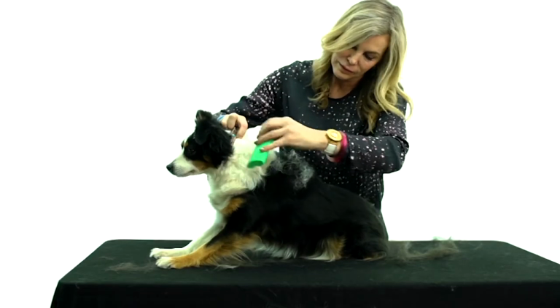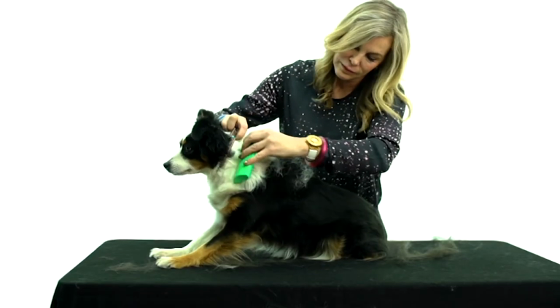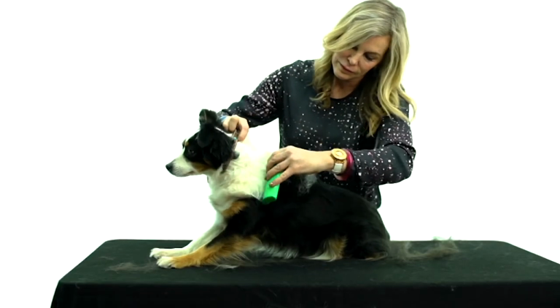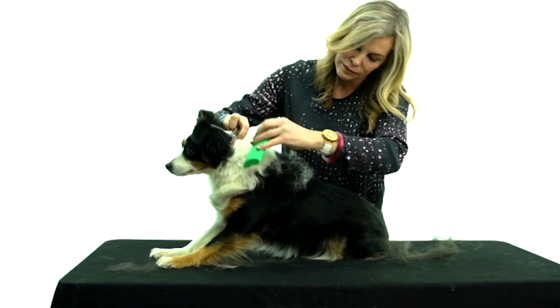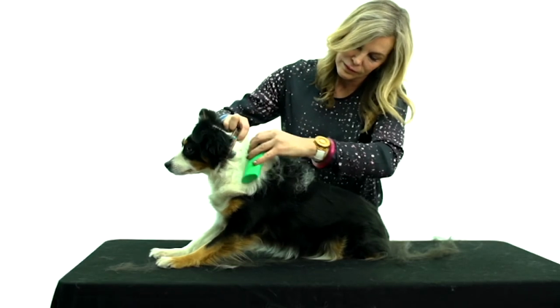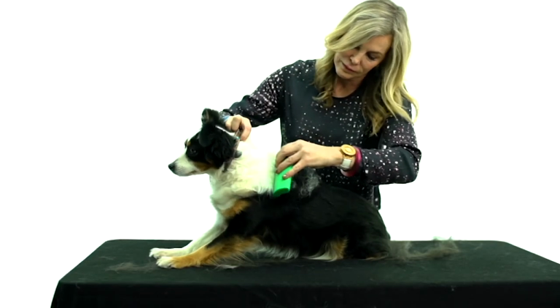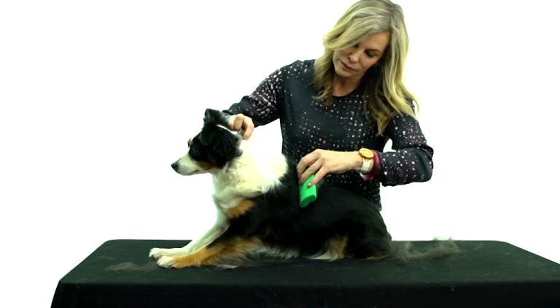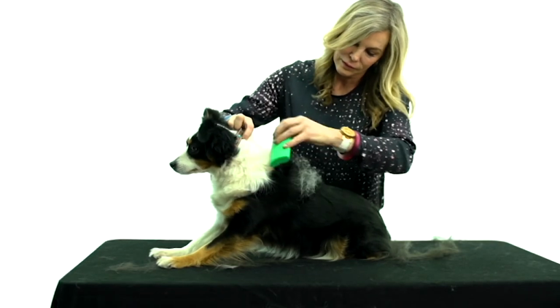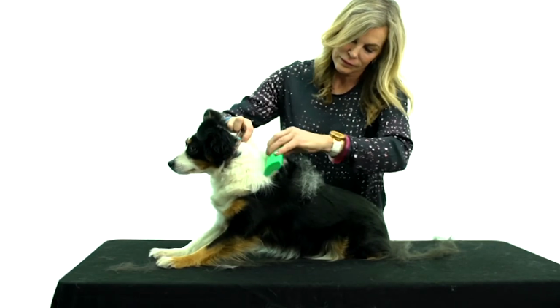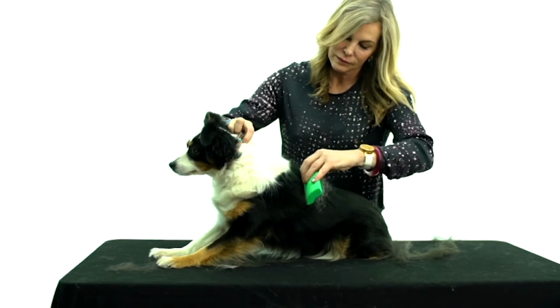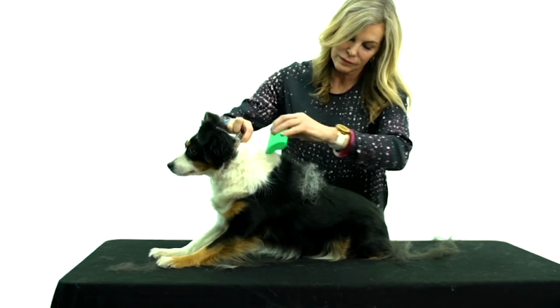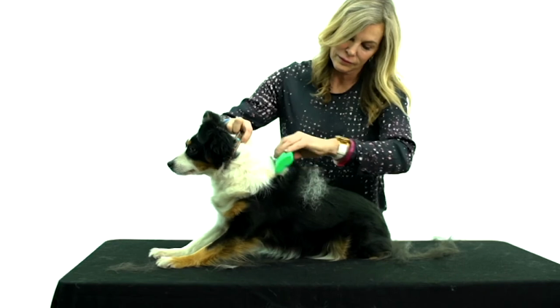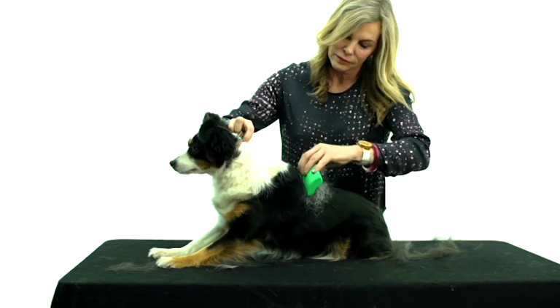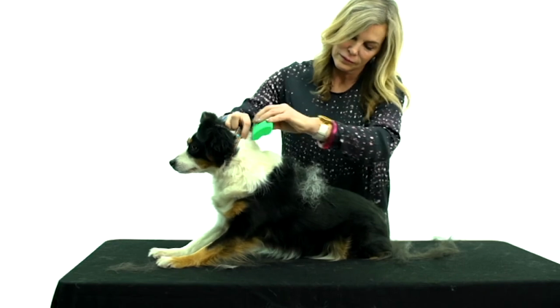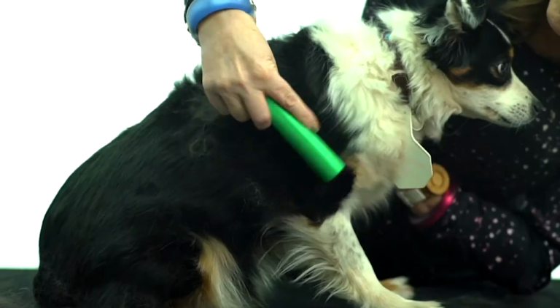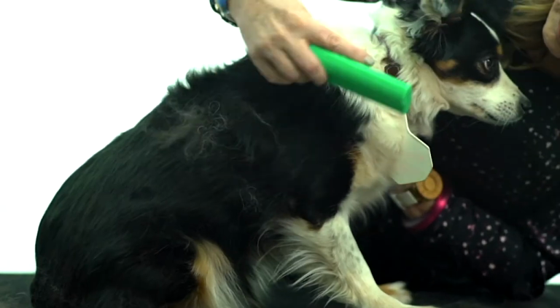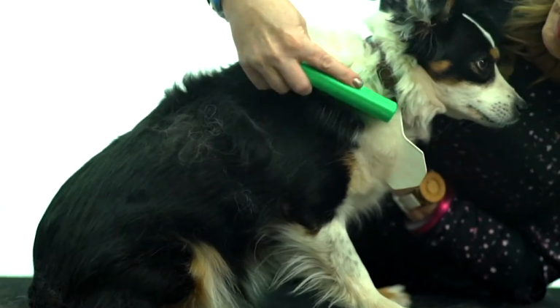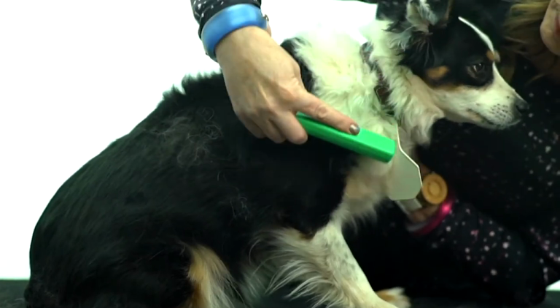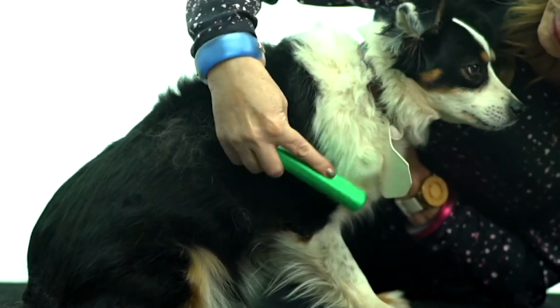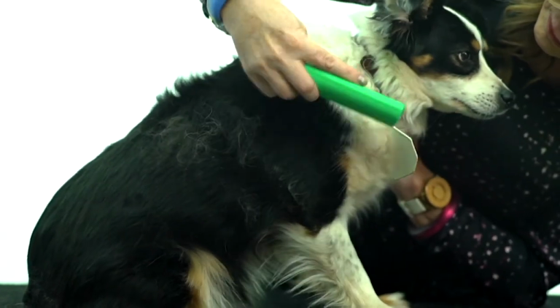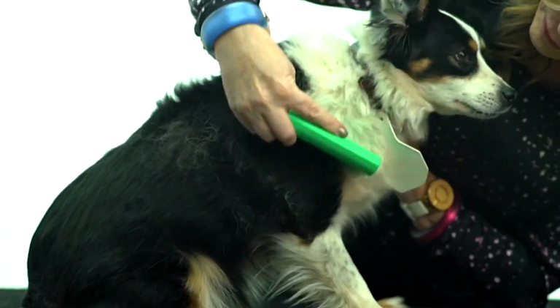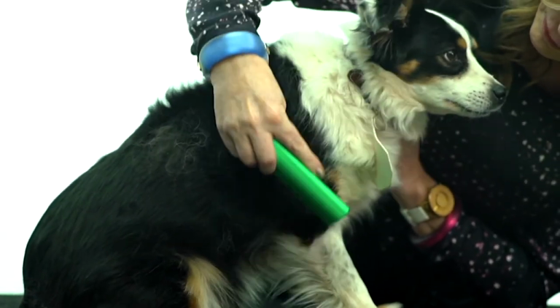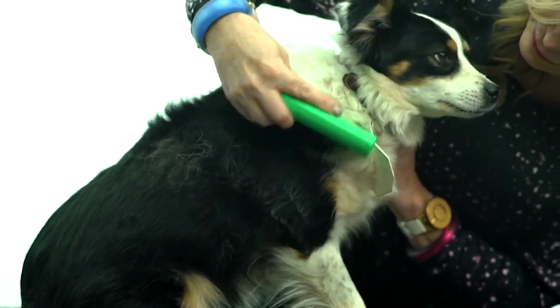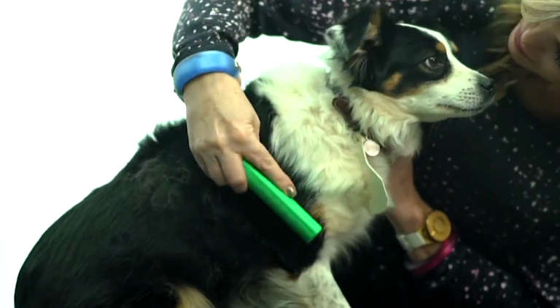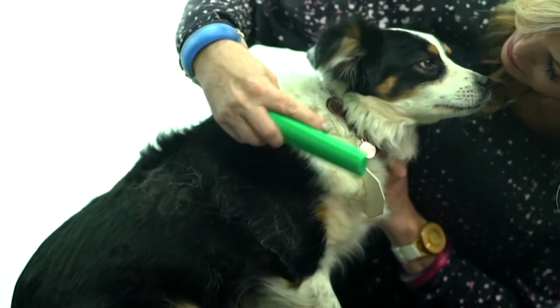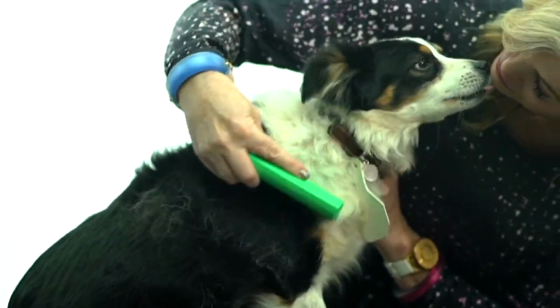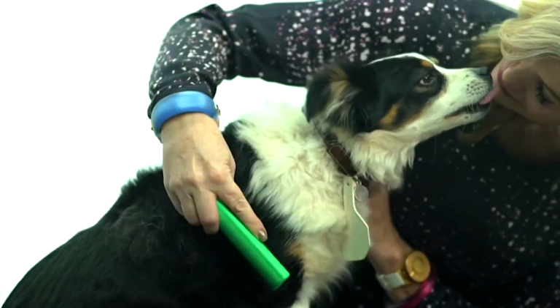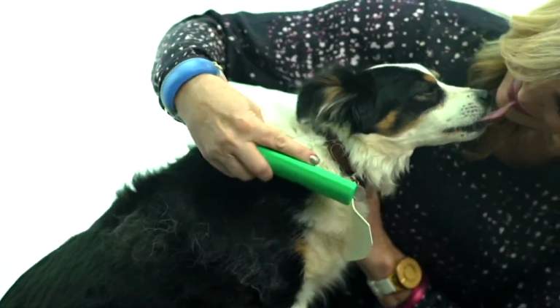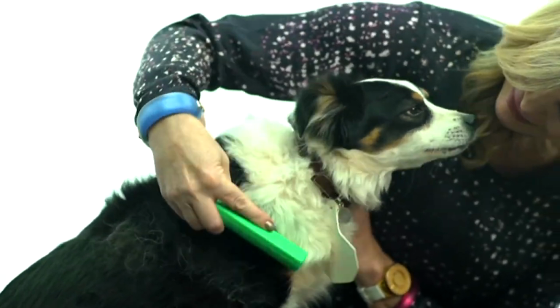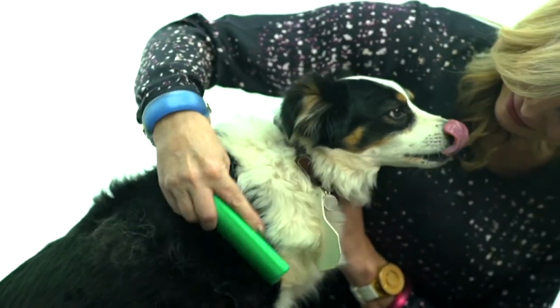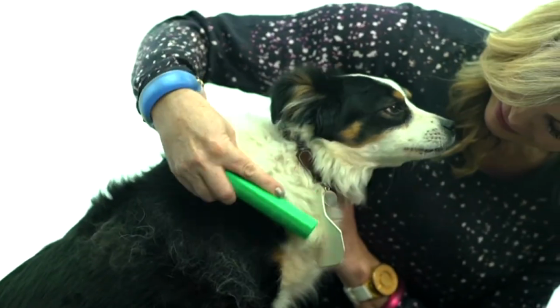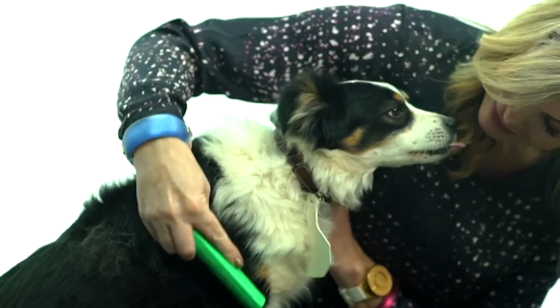Over 800 of you are taking advantage of that sale price. Love your pets.